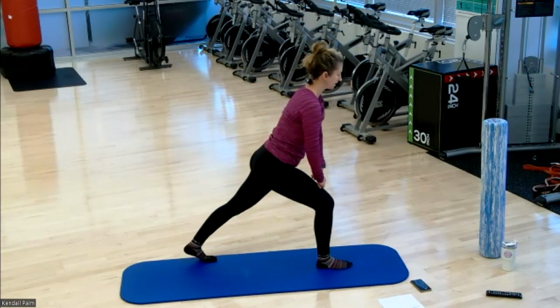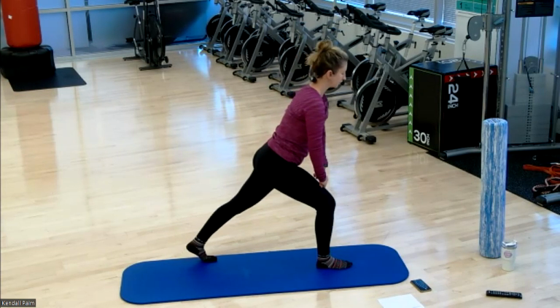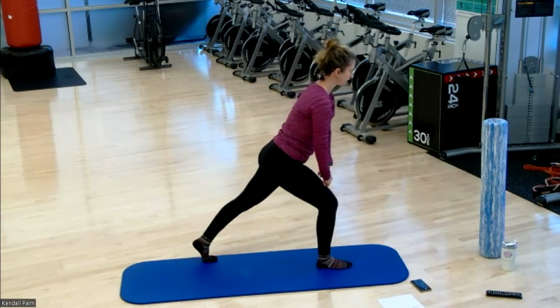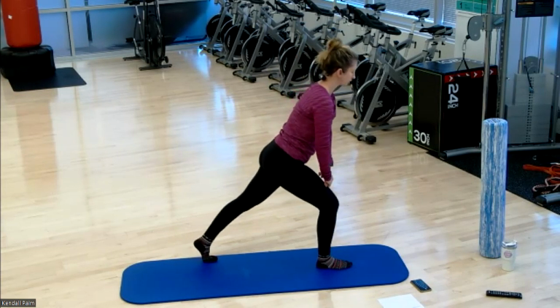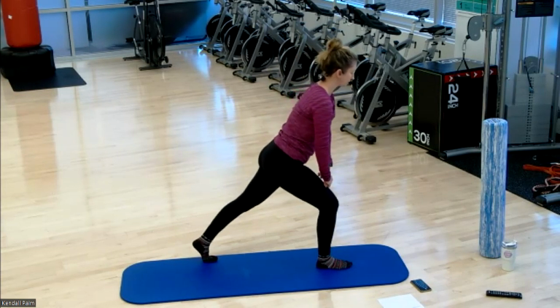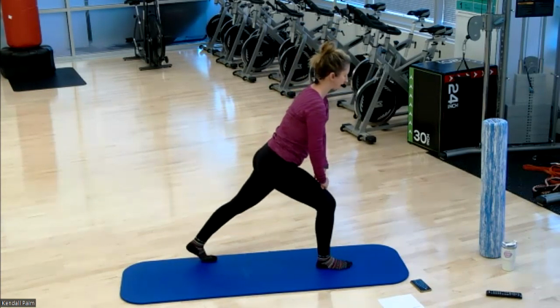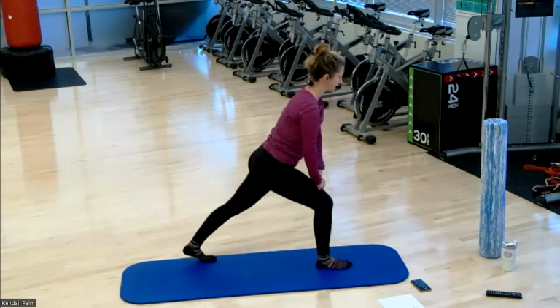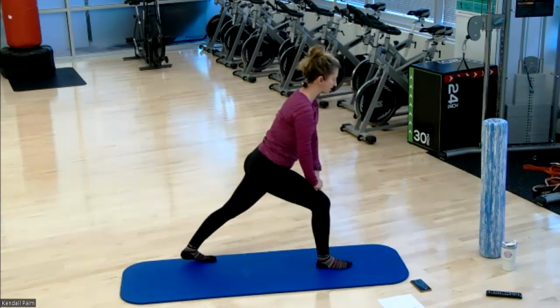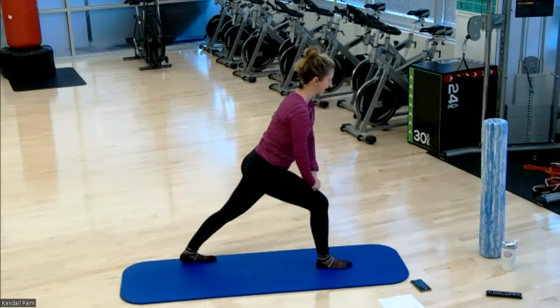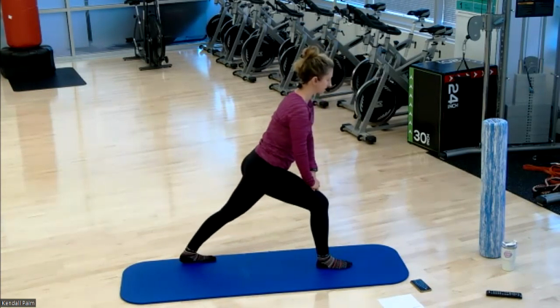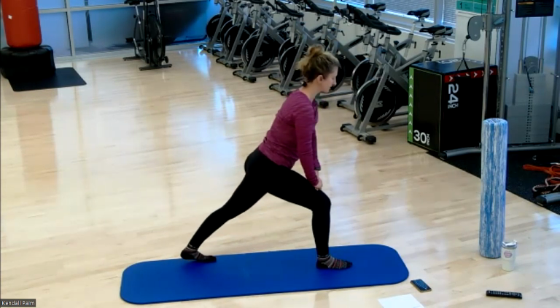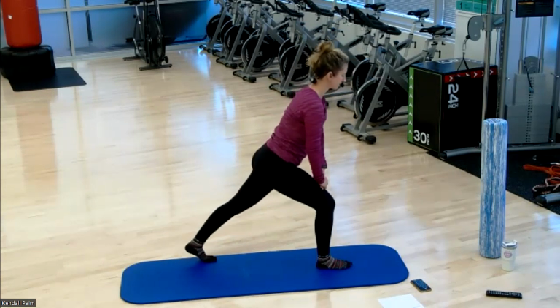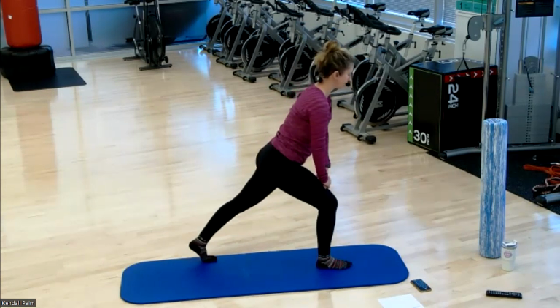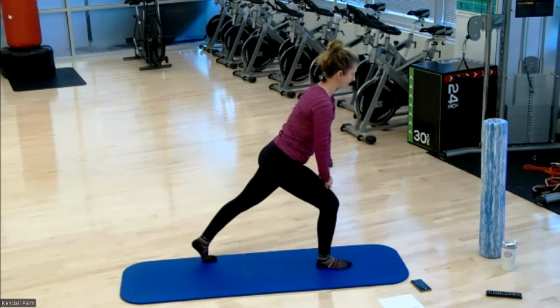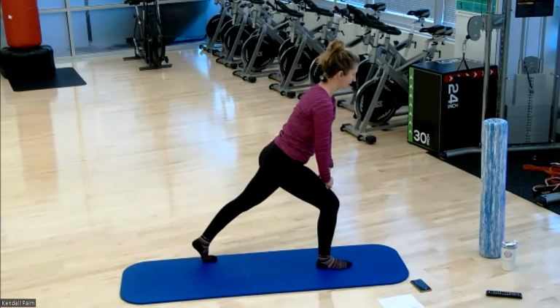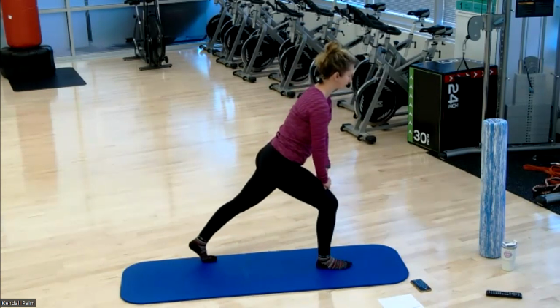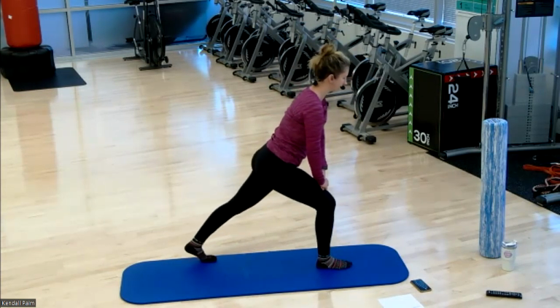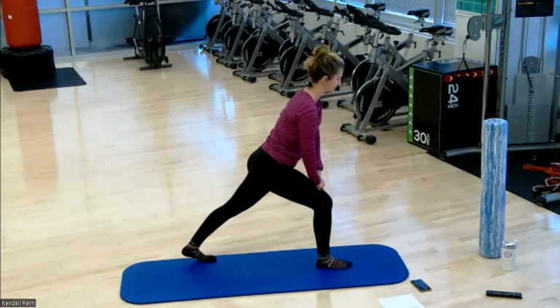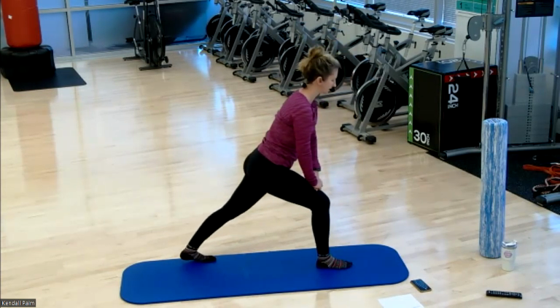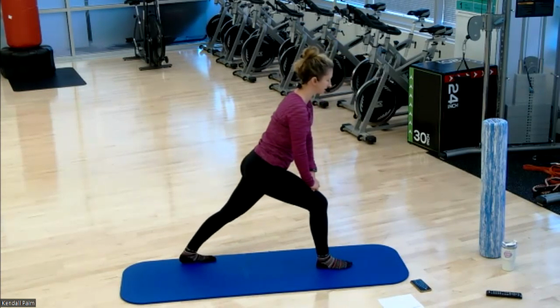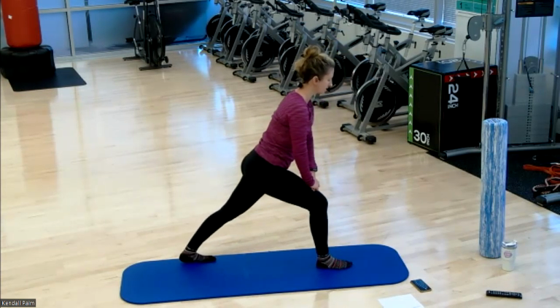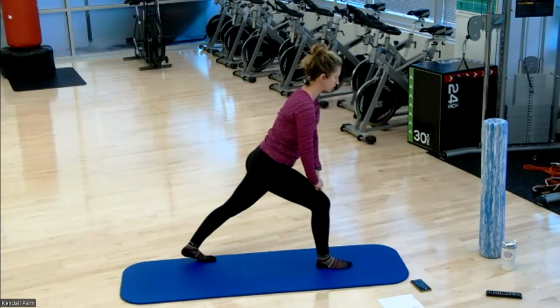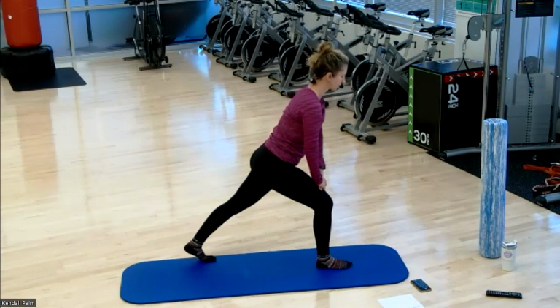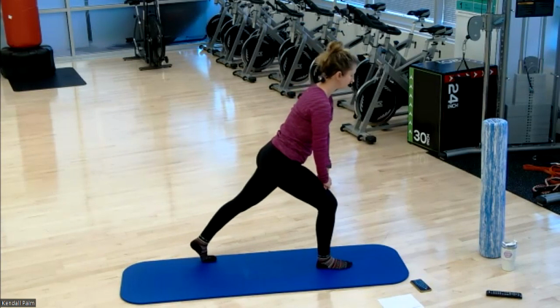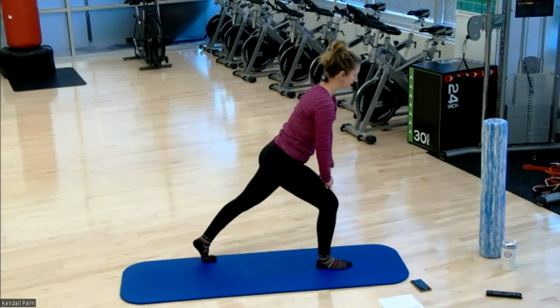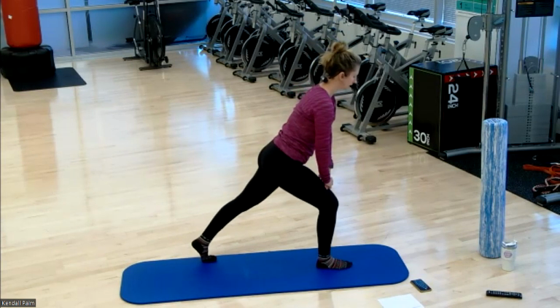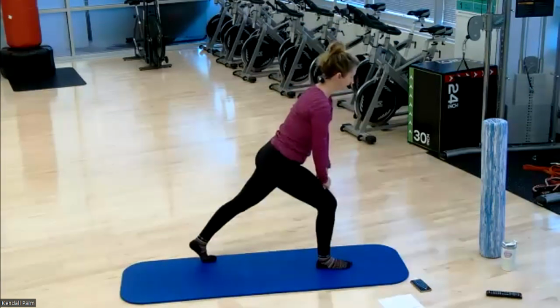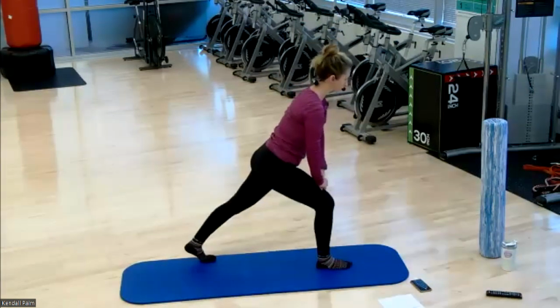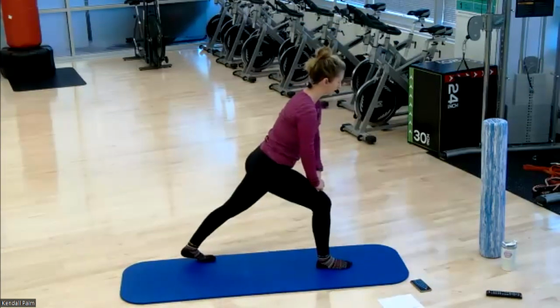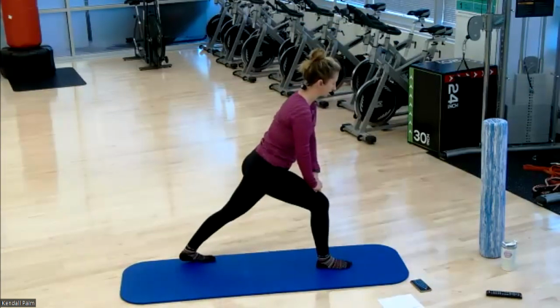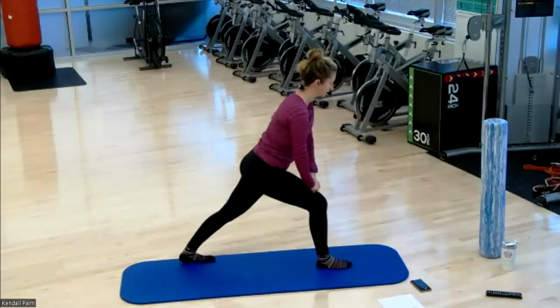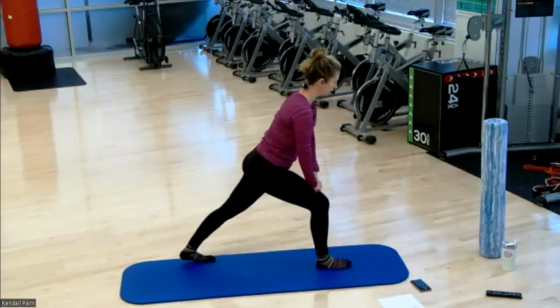Now we're going to run through about eight exercises, and it'll be about 45 seconds each.